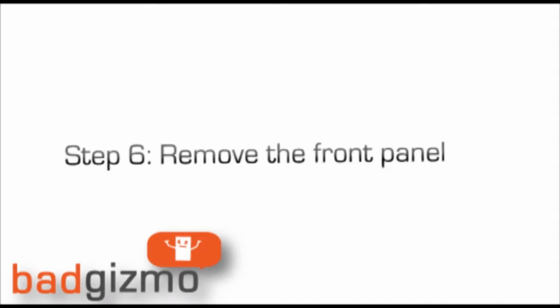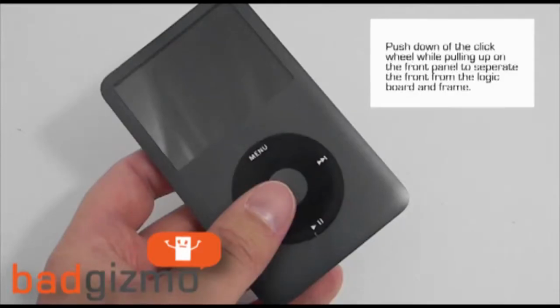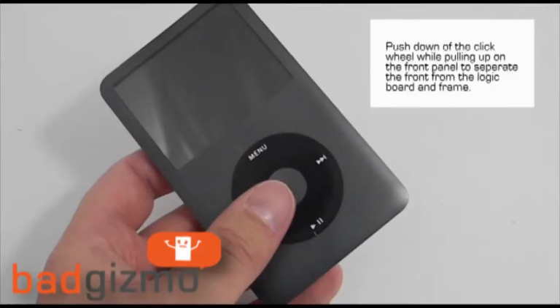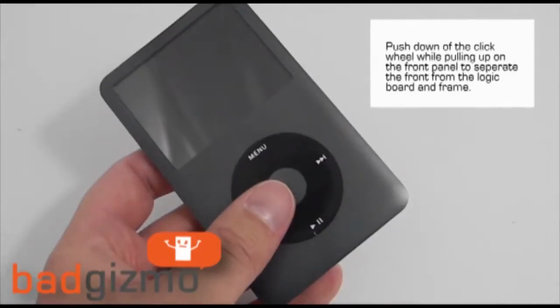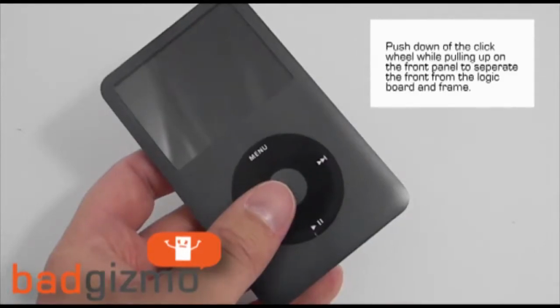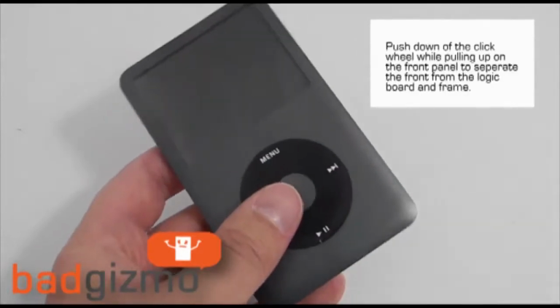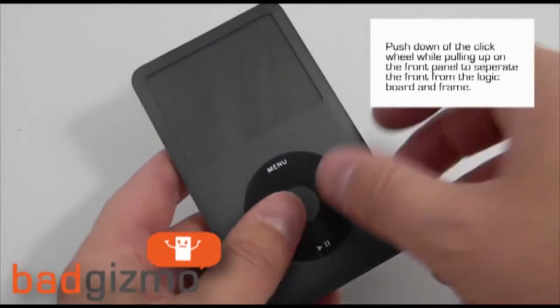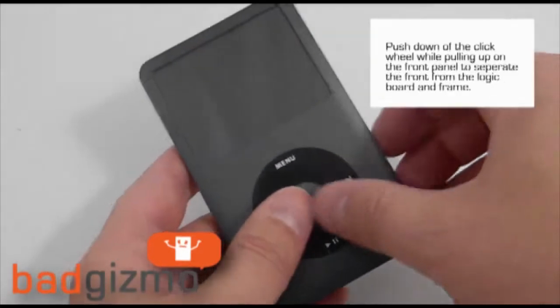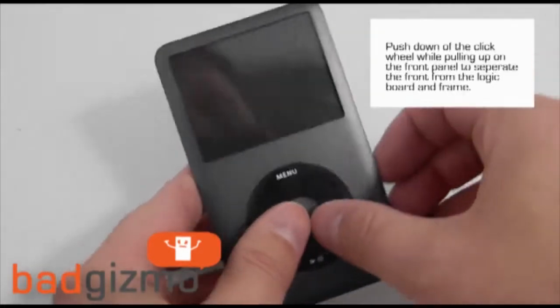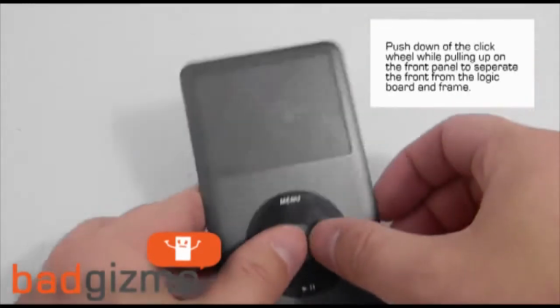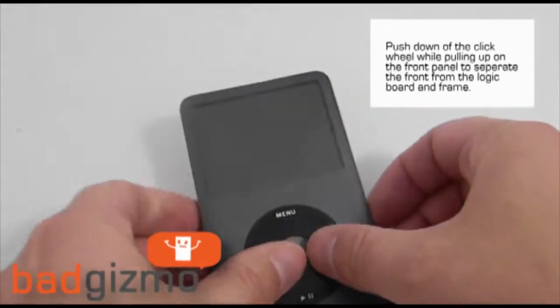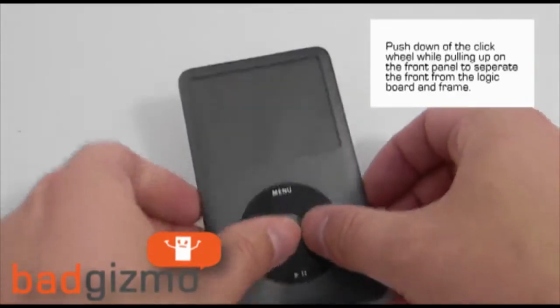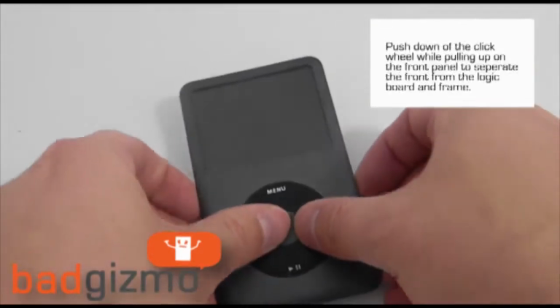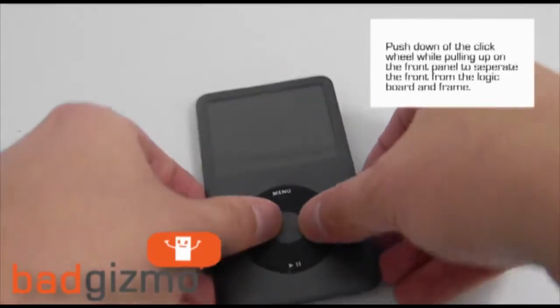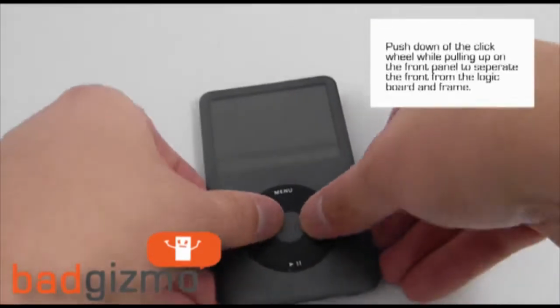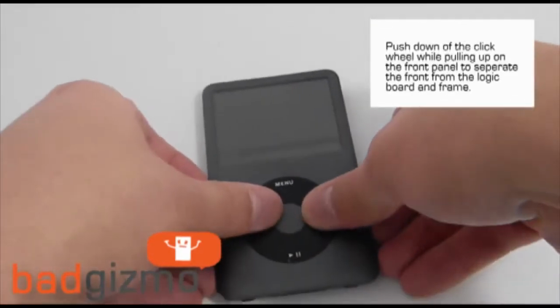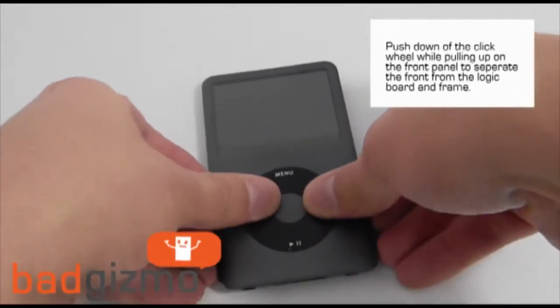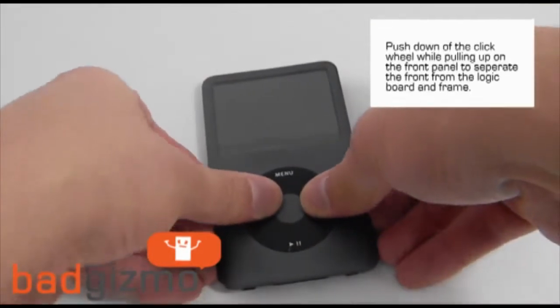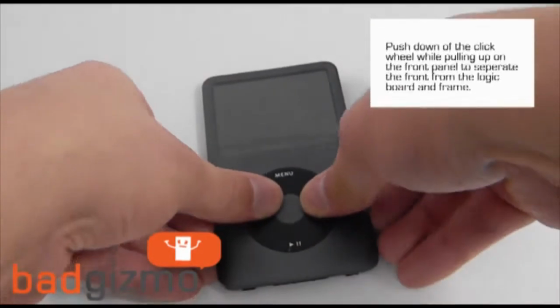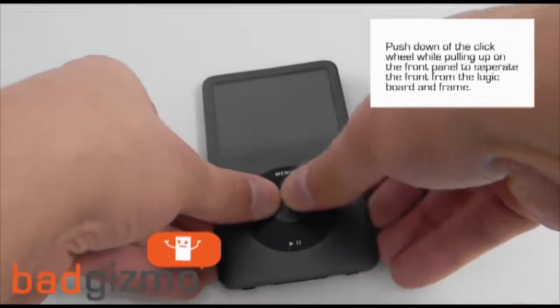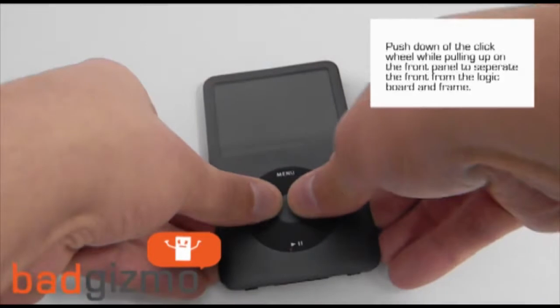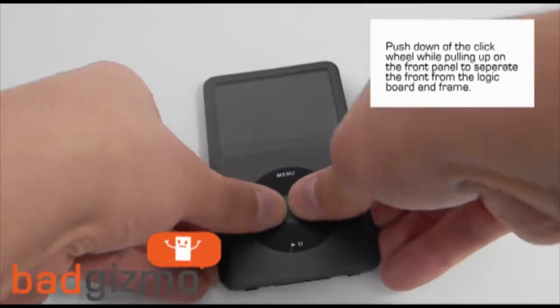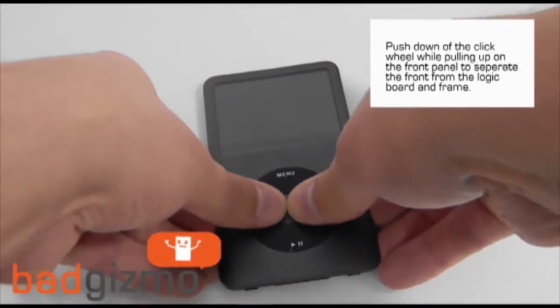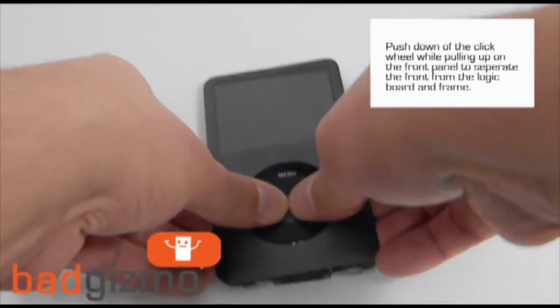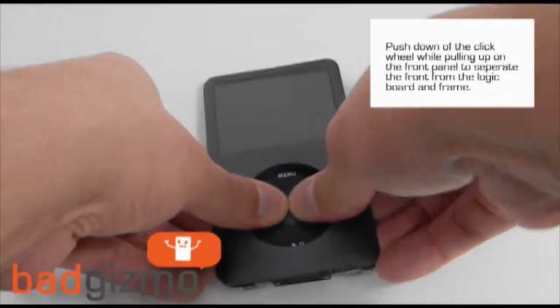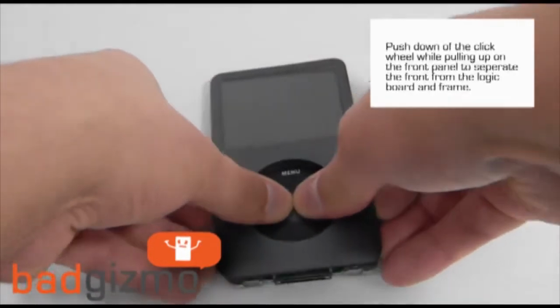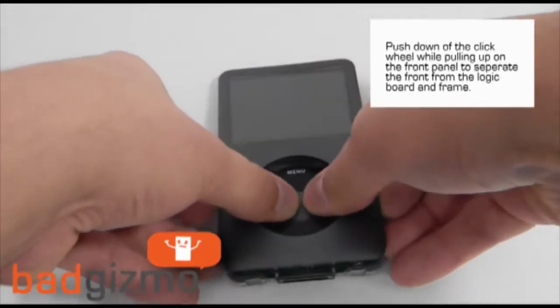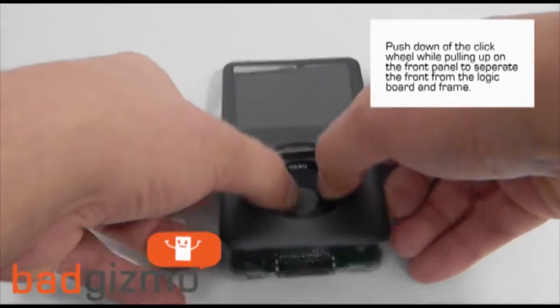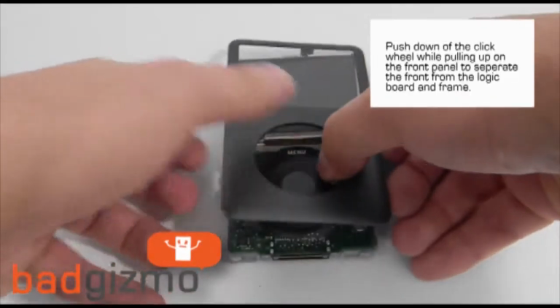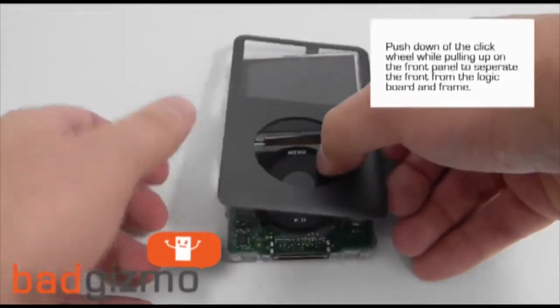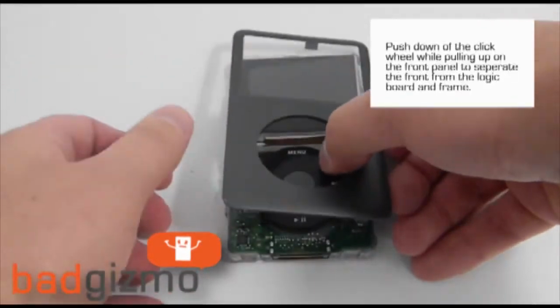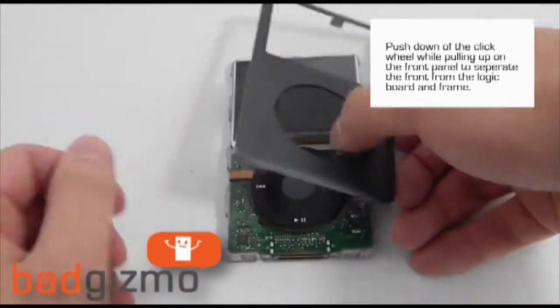To separate the front panel from the frame and logic board, press down on the click wheel while pulling up on the front panel.